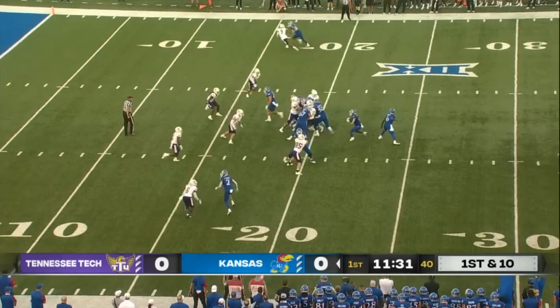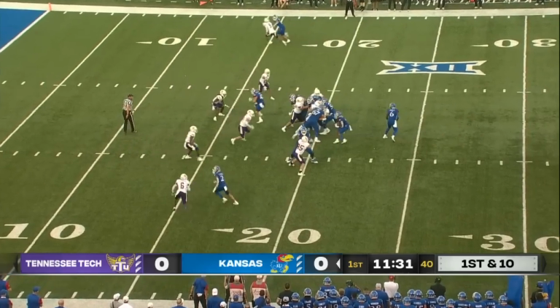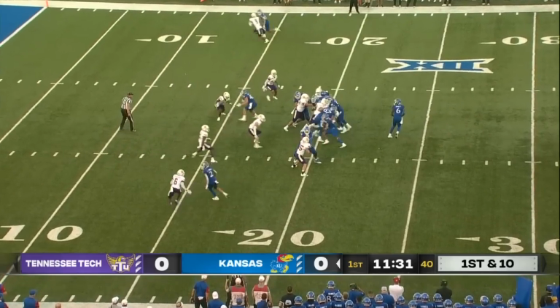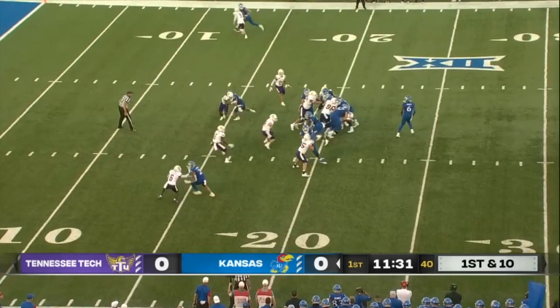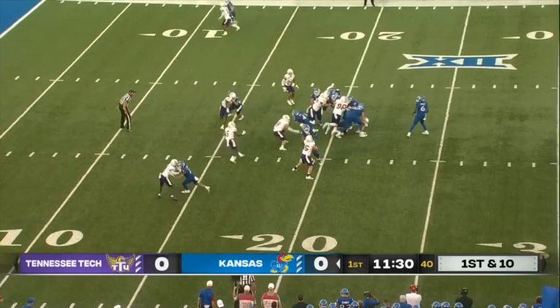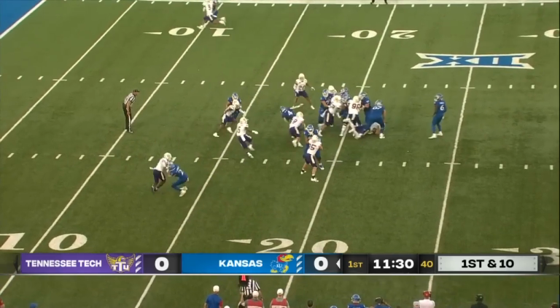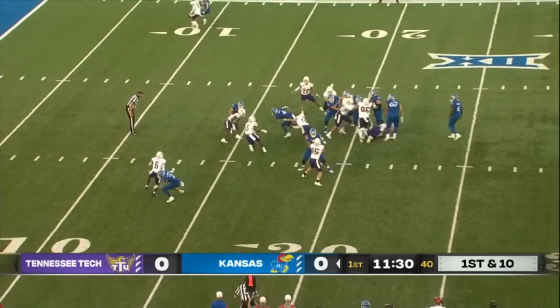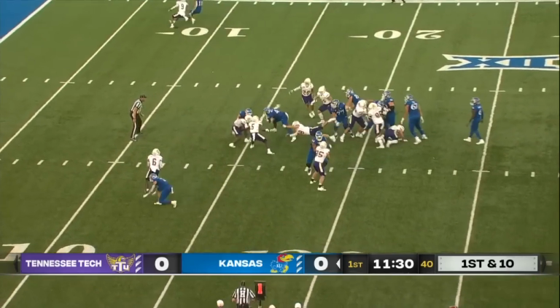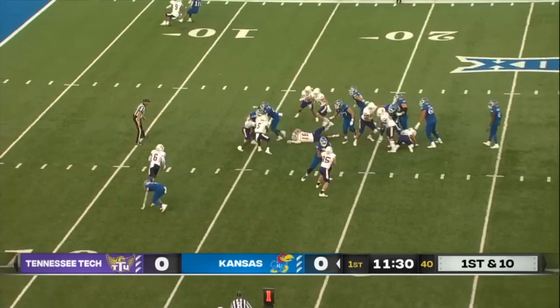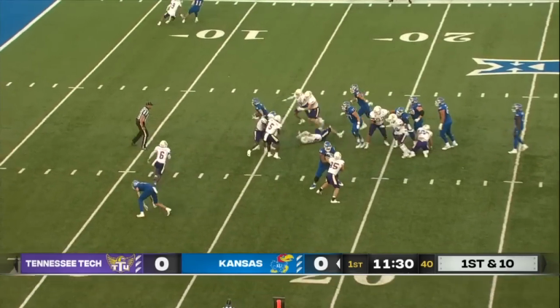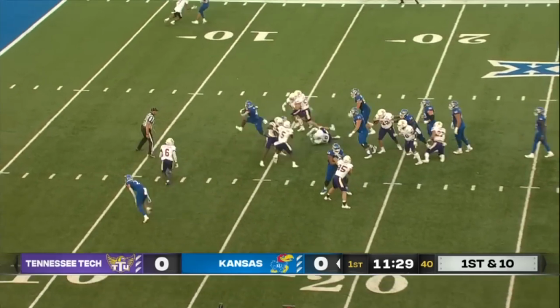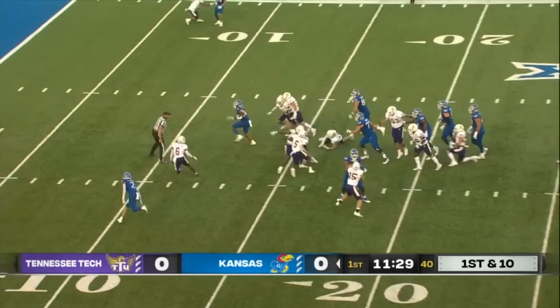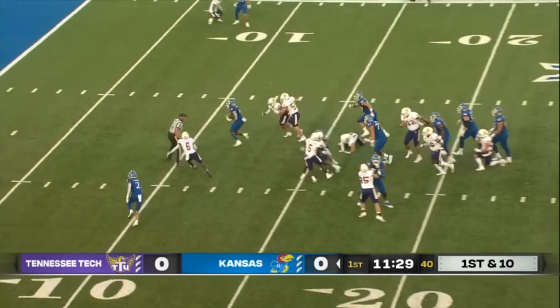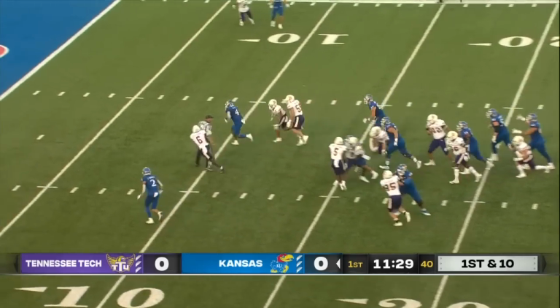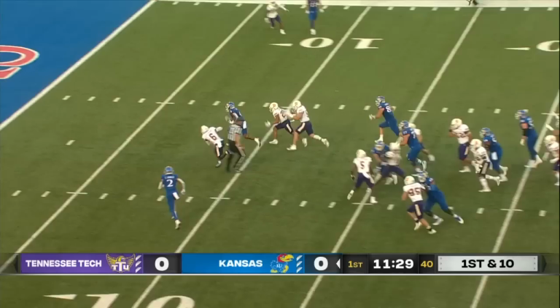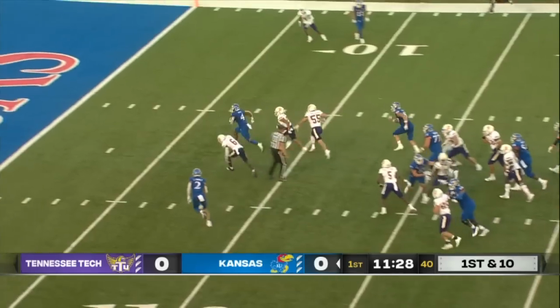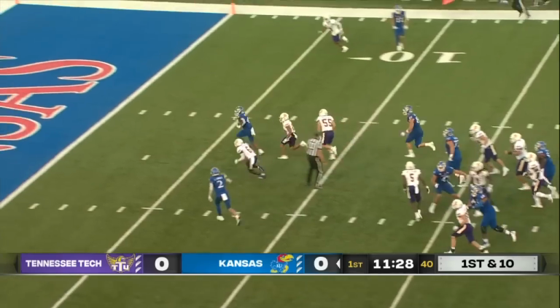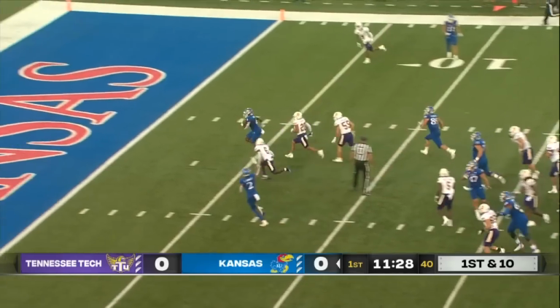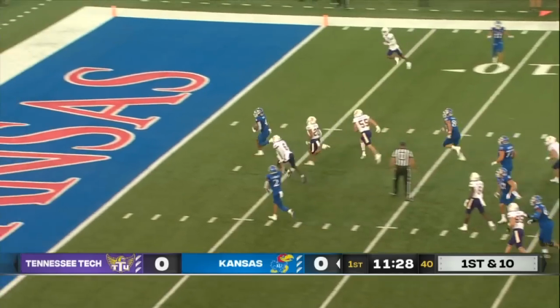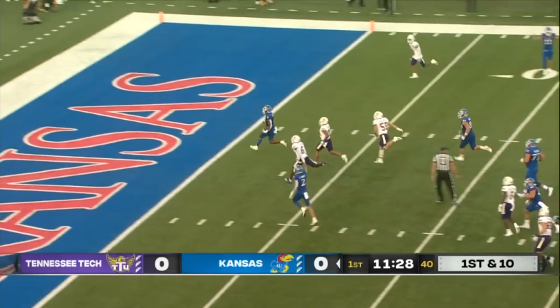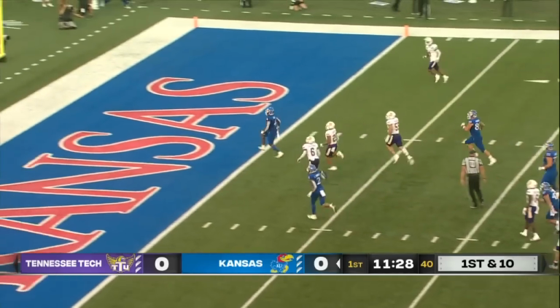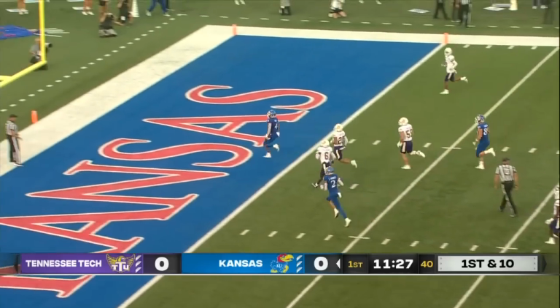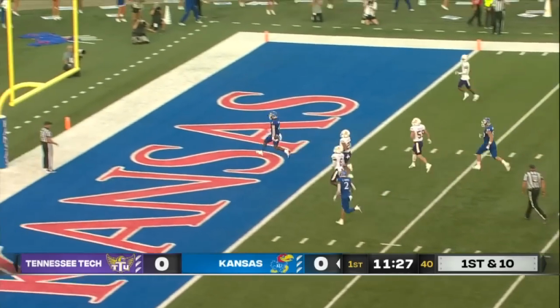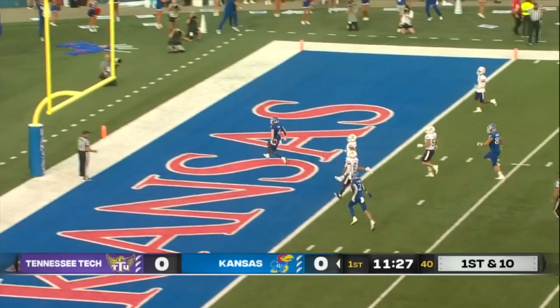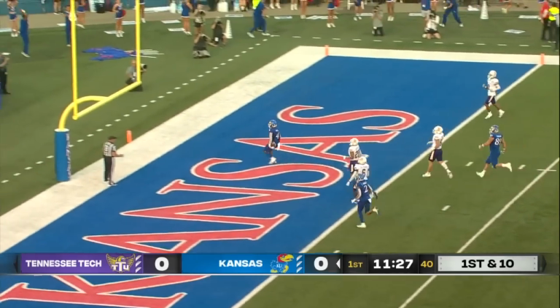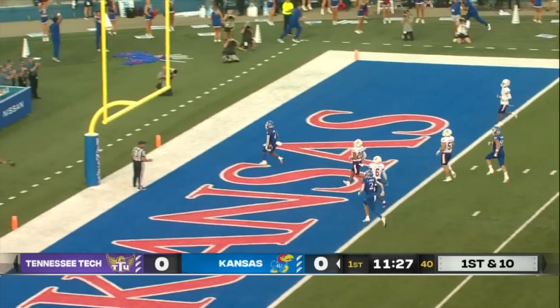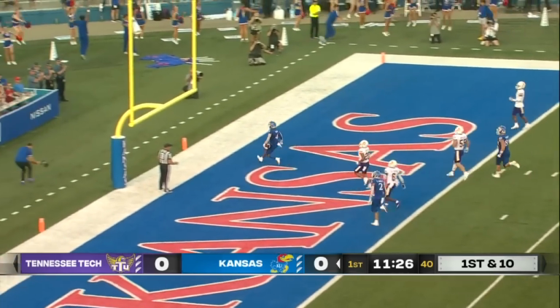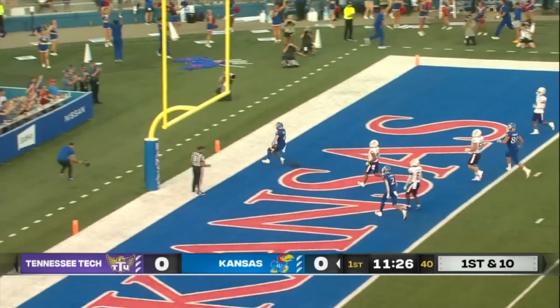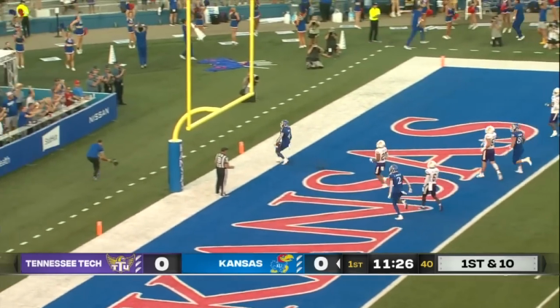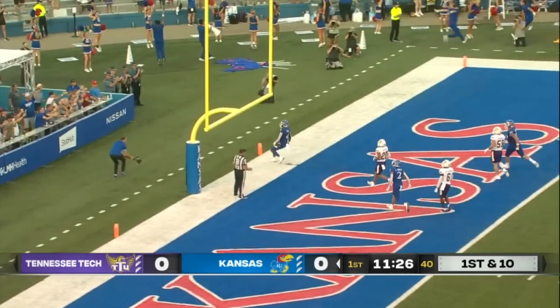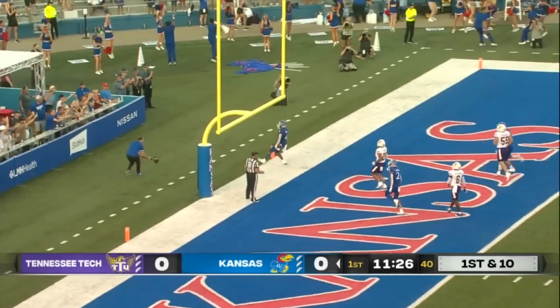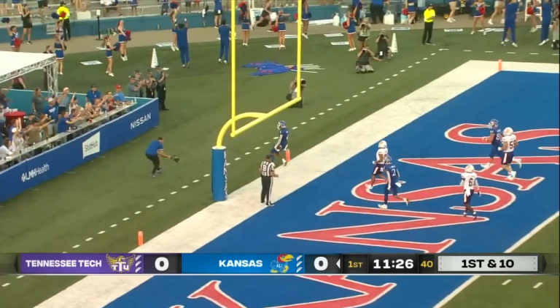First red zone opportunity for Kansas. Neal shakes one, and there it goes! Touchdown, Kansas!